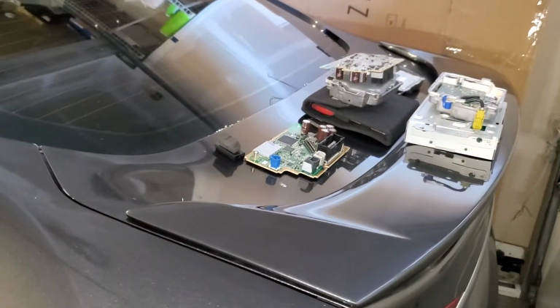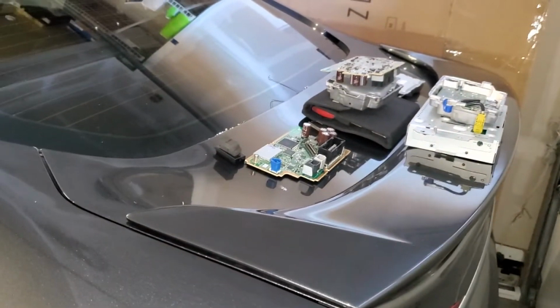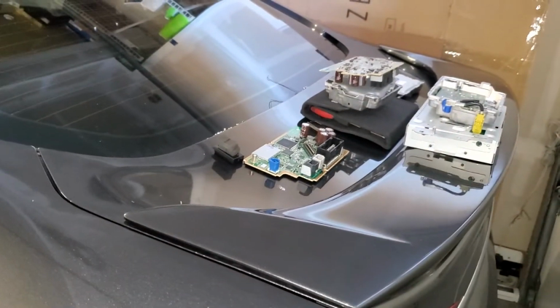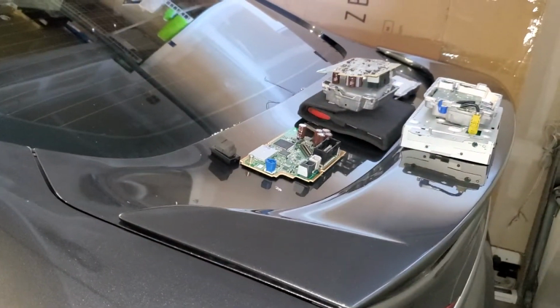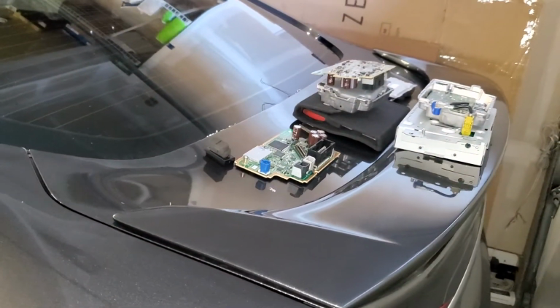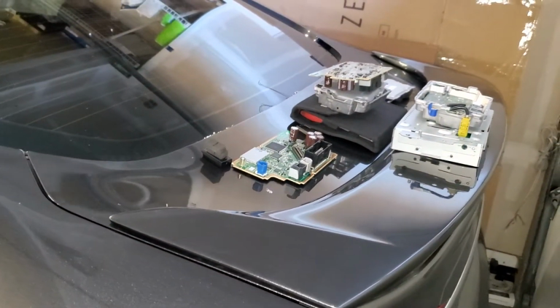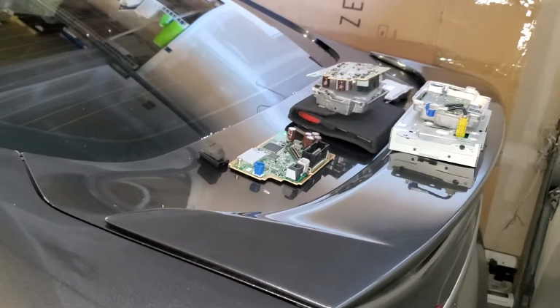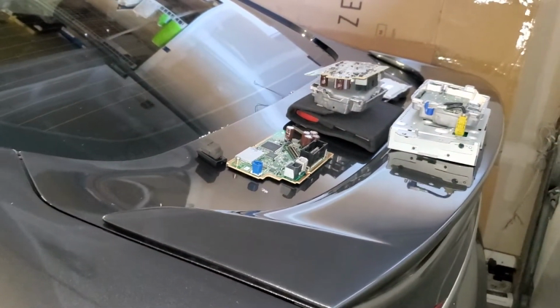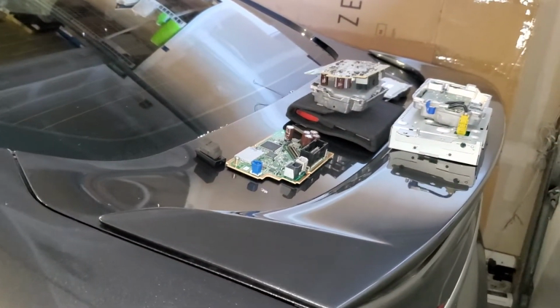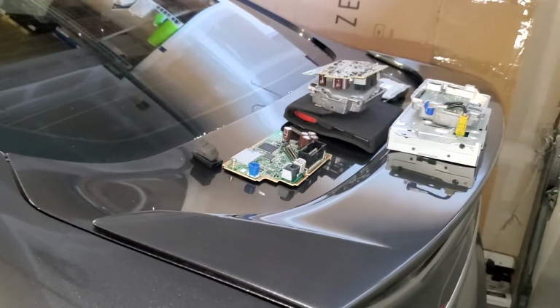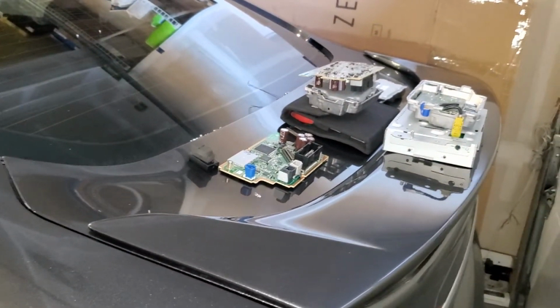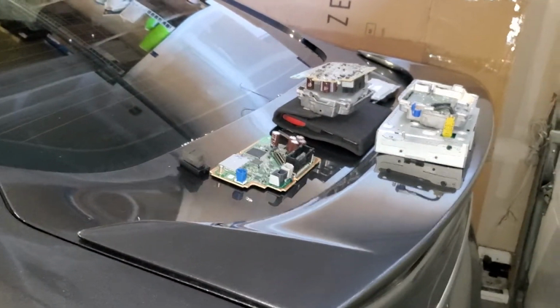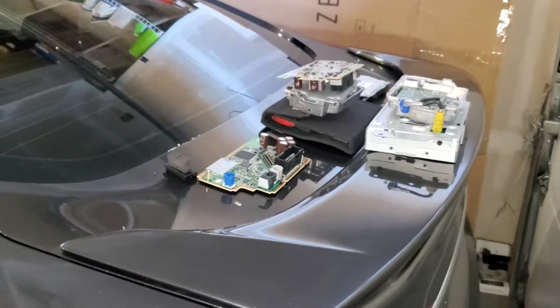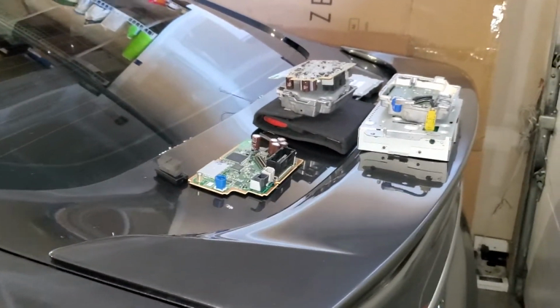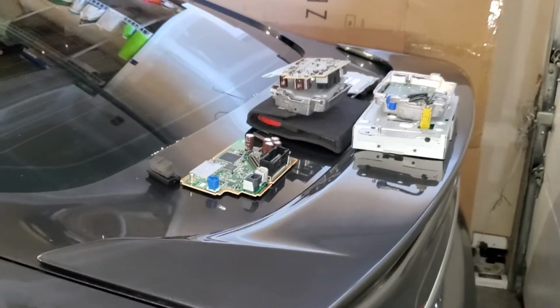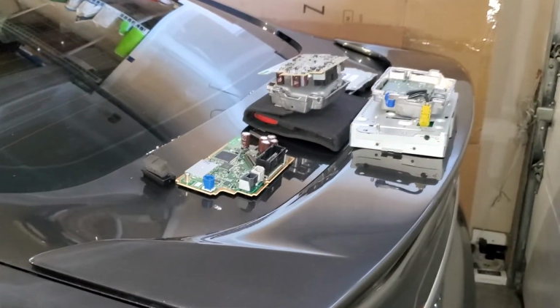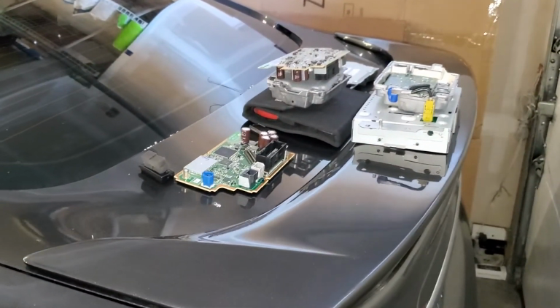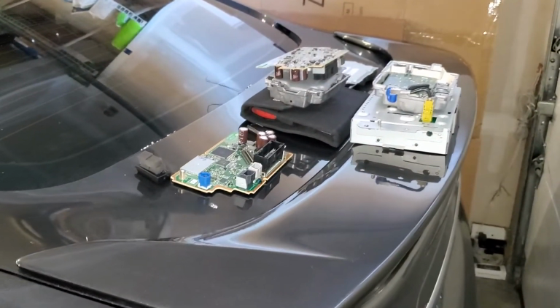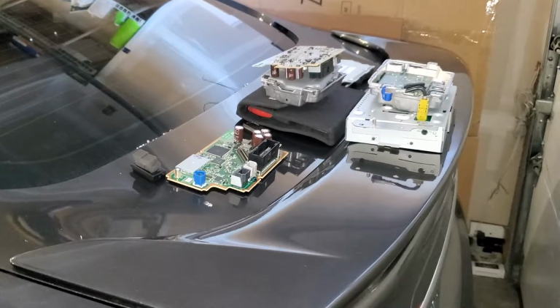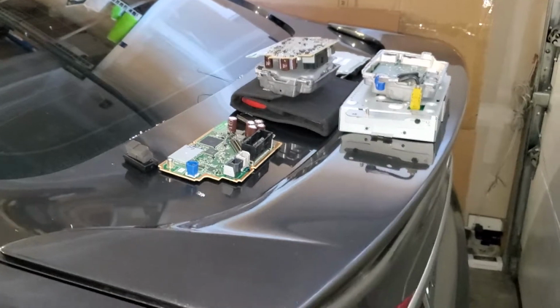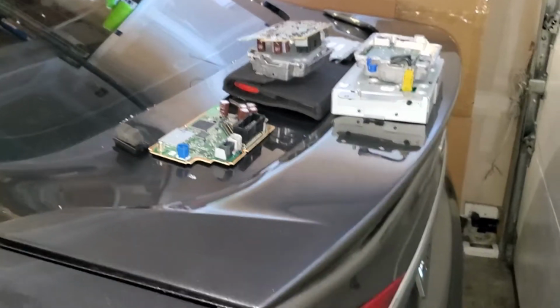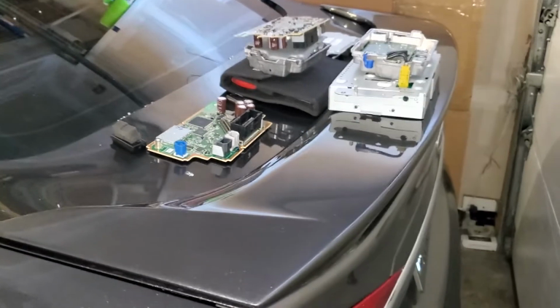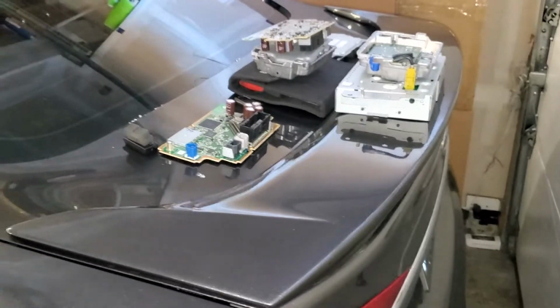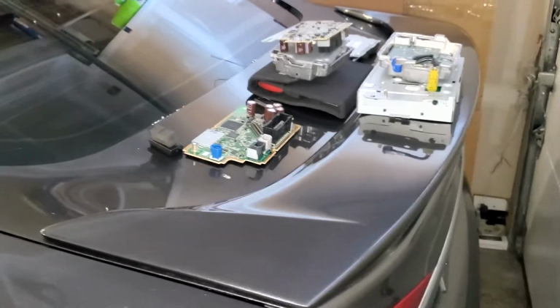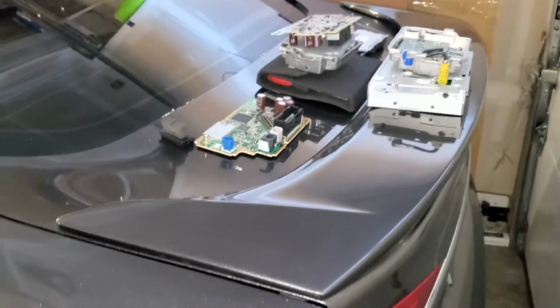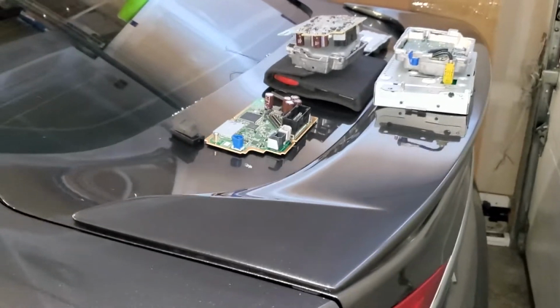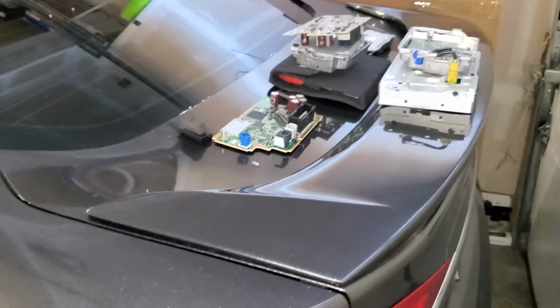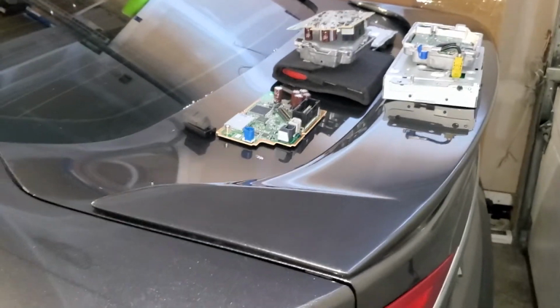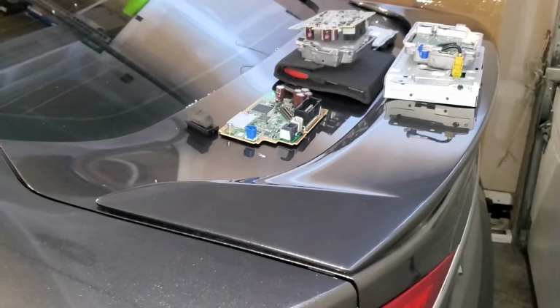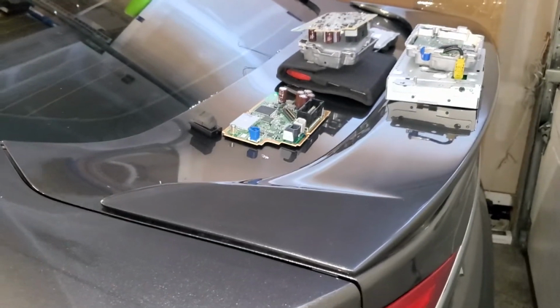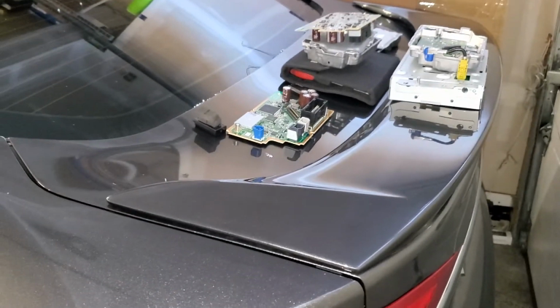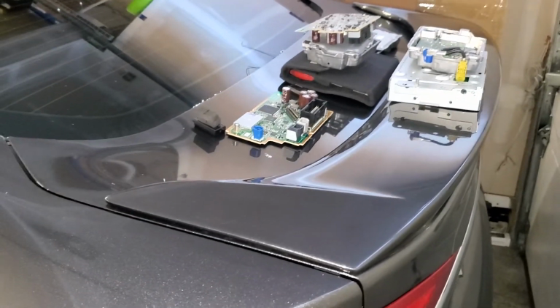I'll use it in a different car because I have three Fusions, so I'll just put it in one of my other ones. Hopefully it'll be working. Anyway, I just wanted to make this video to let you guys know — thanks for watching.